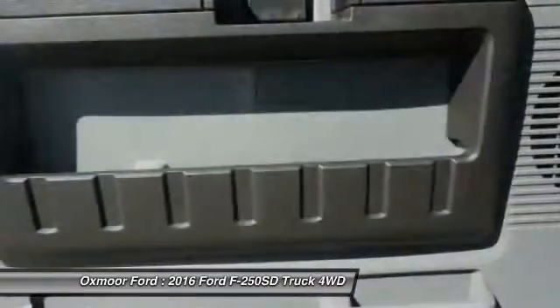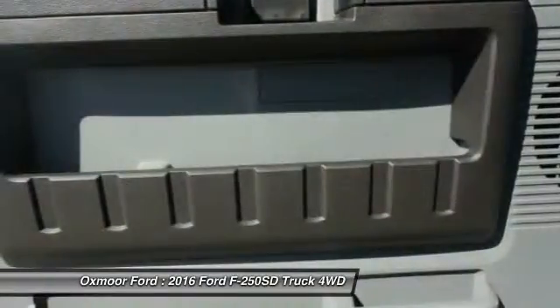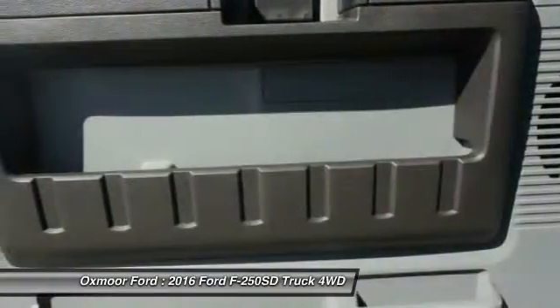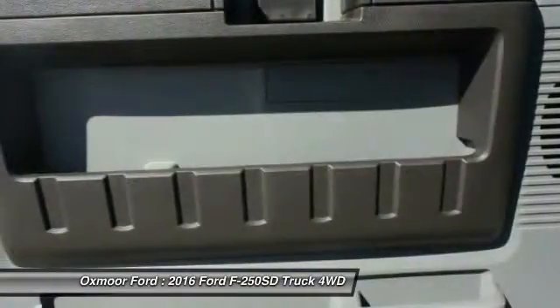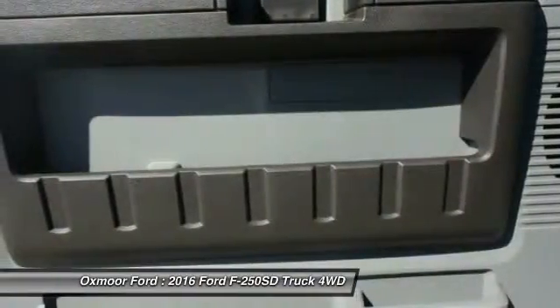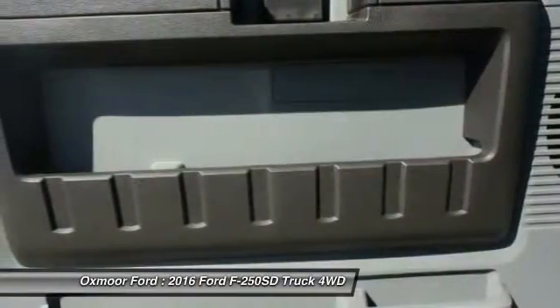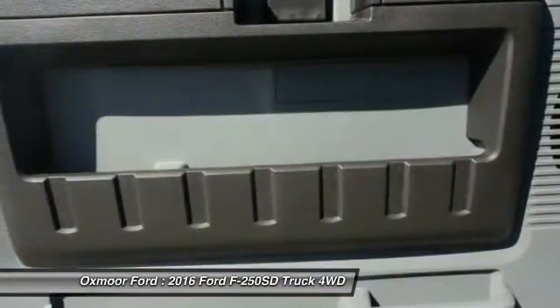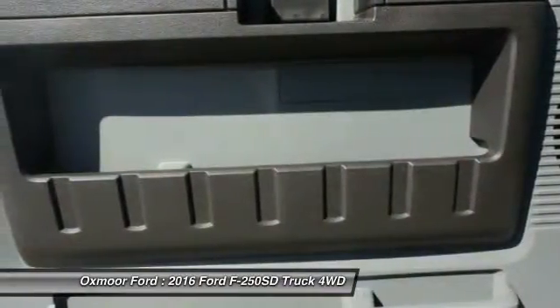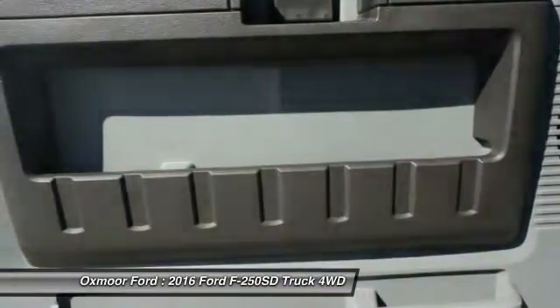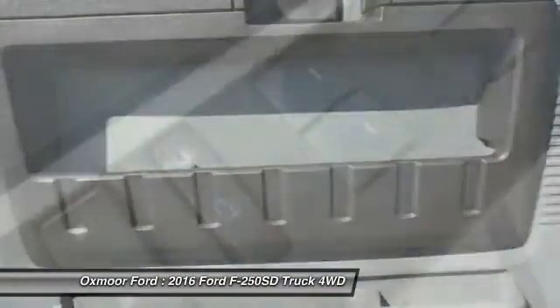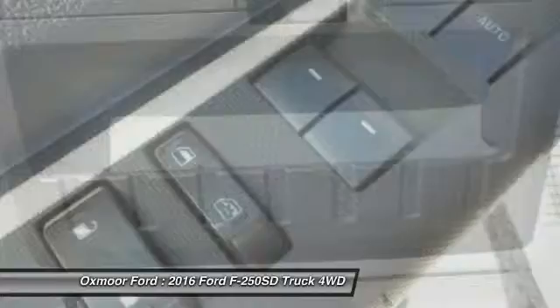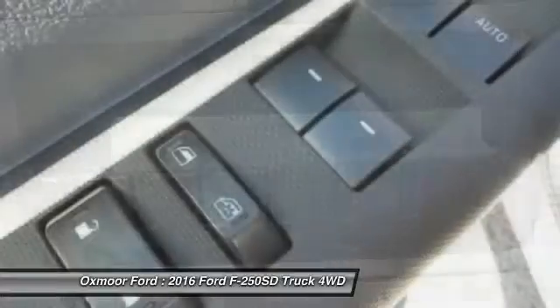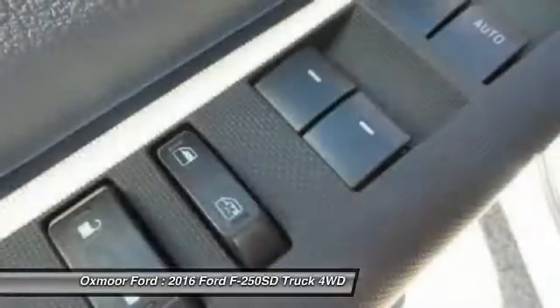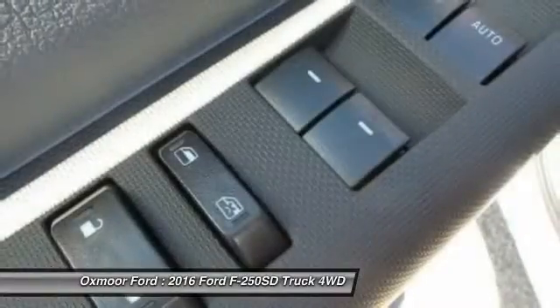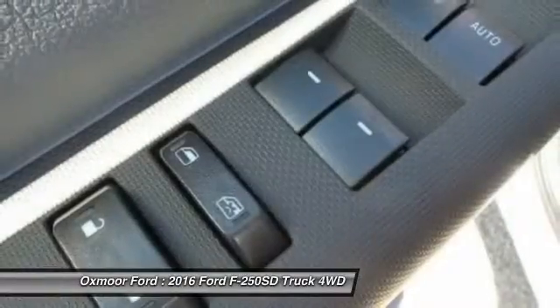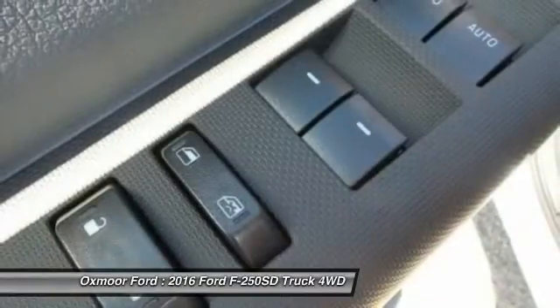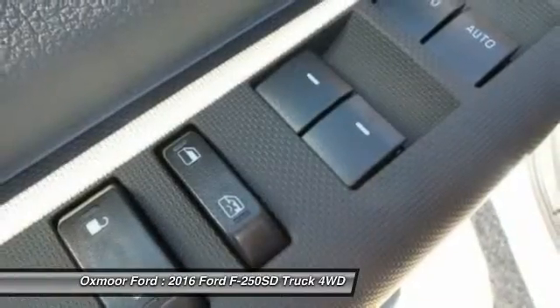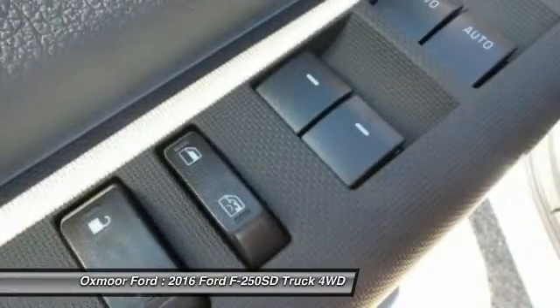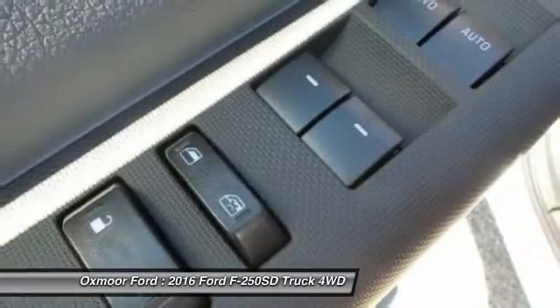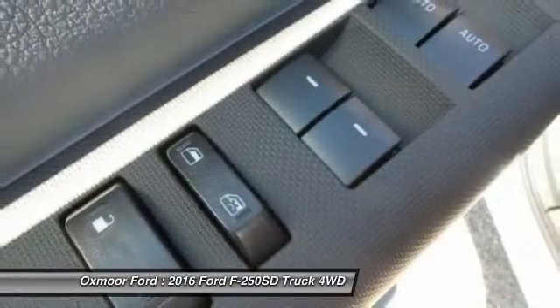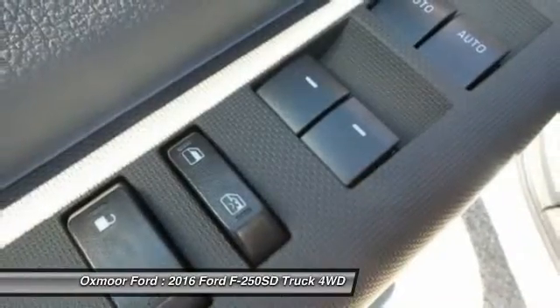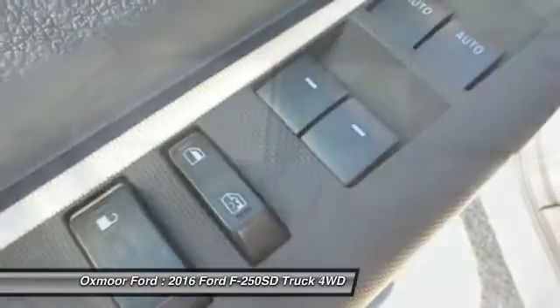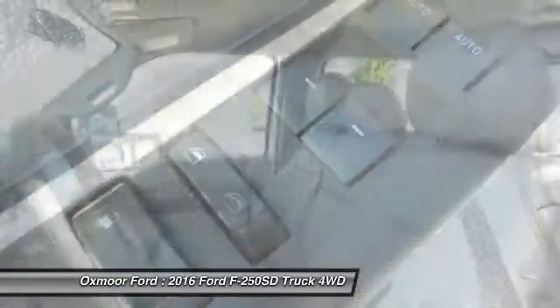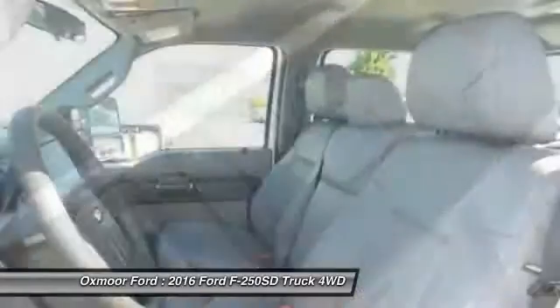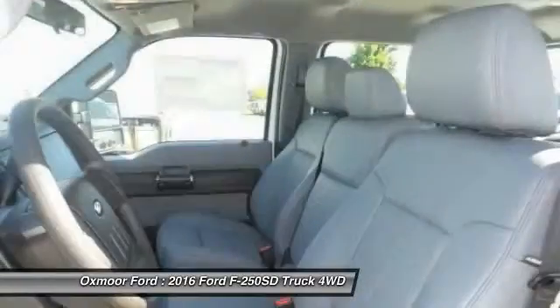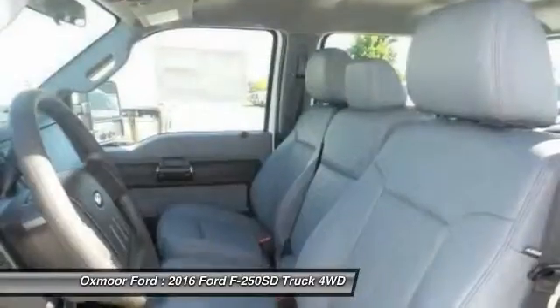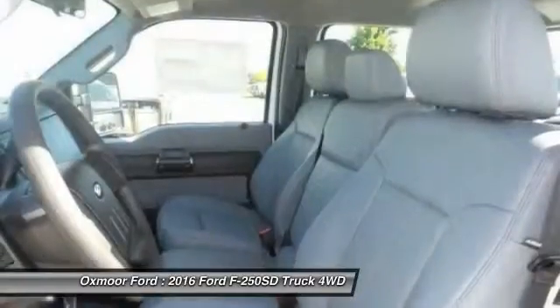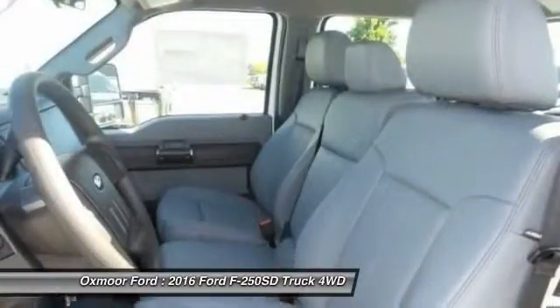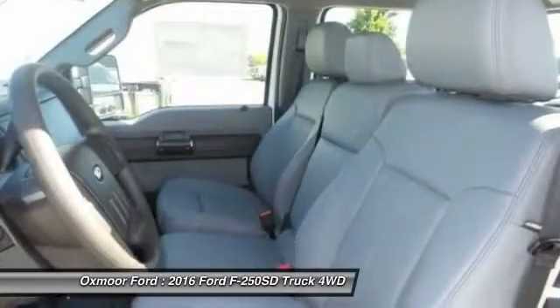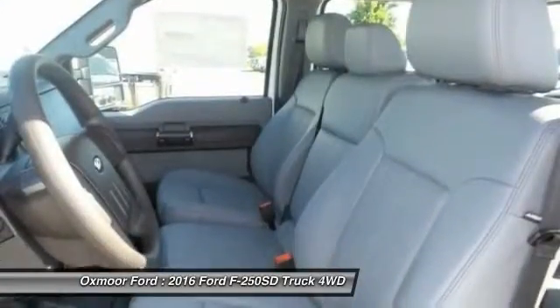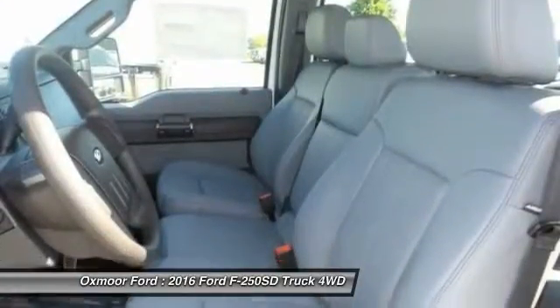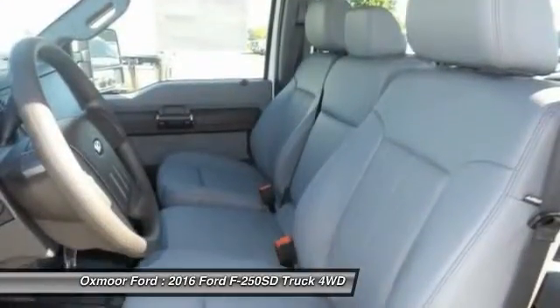Power locks, electronic stability control, brake assist, overhead console, remote keyless entry.